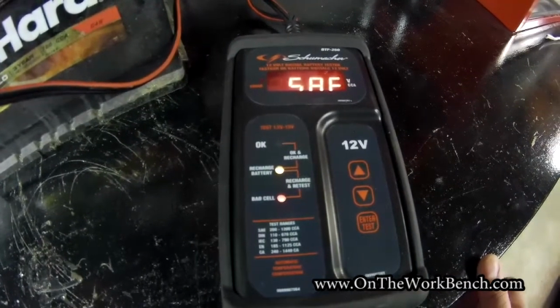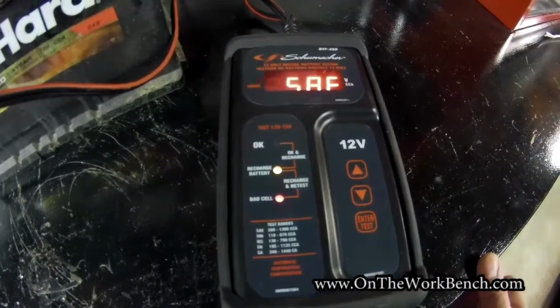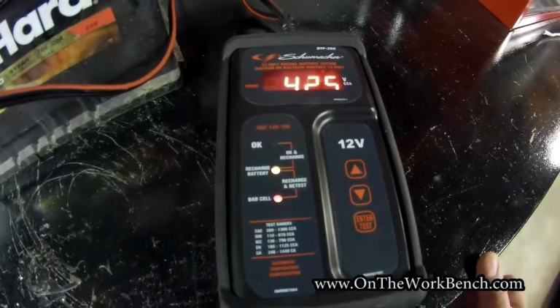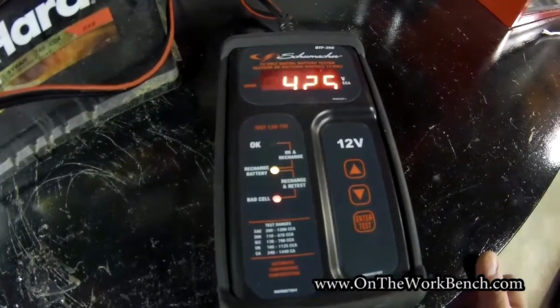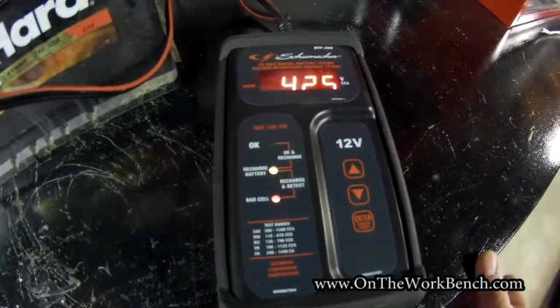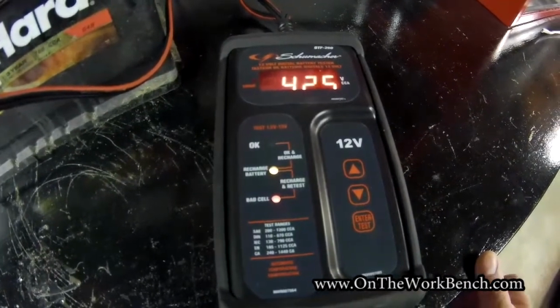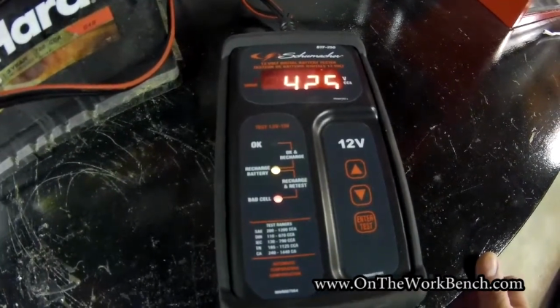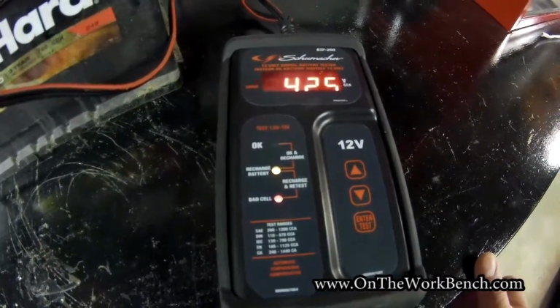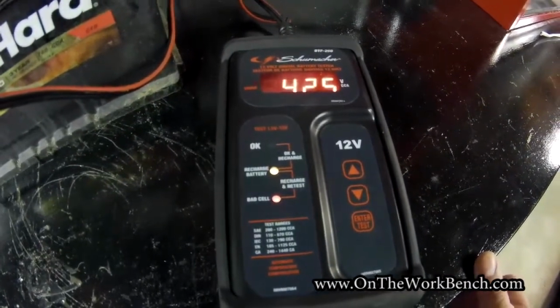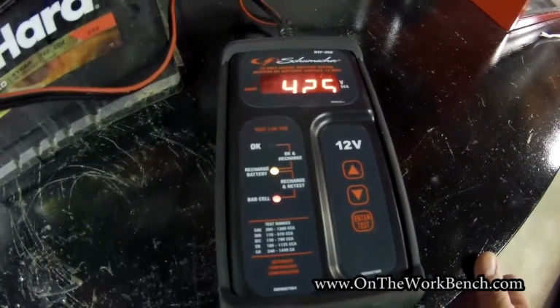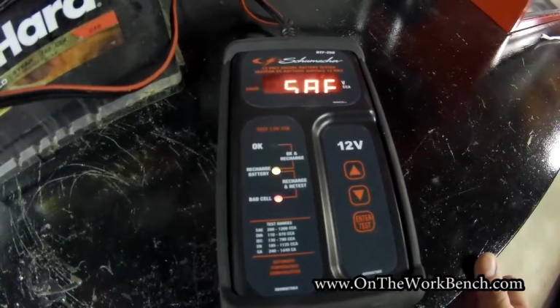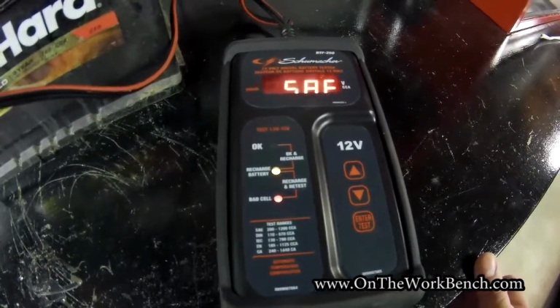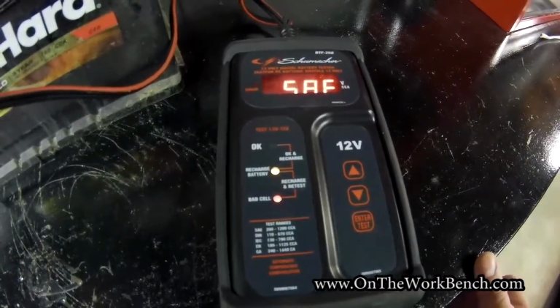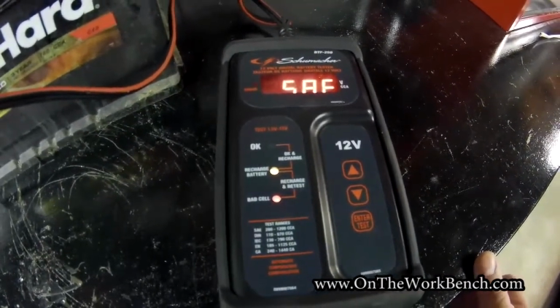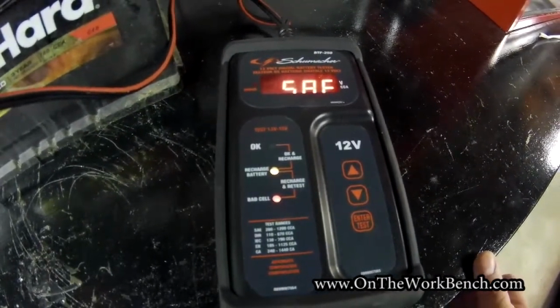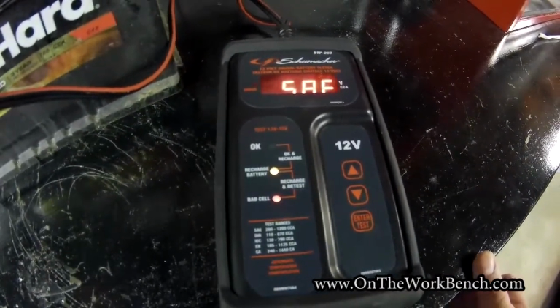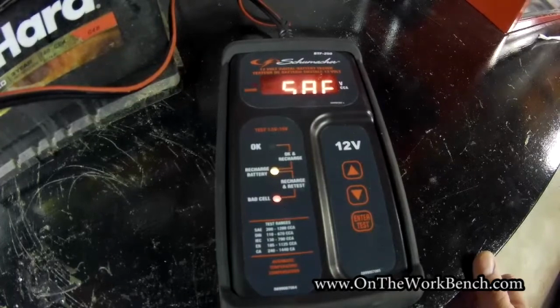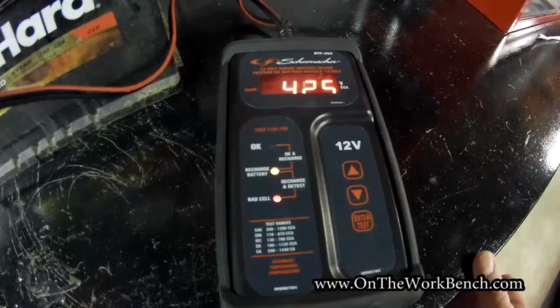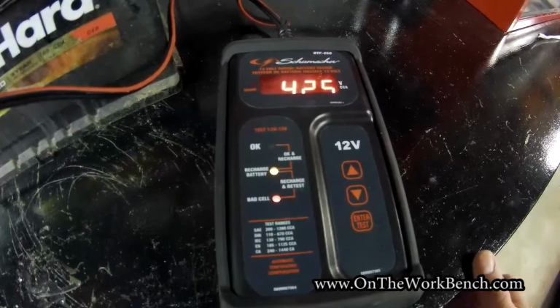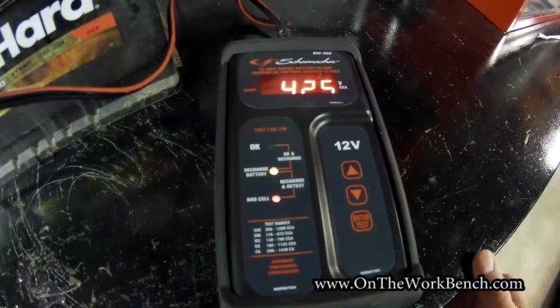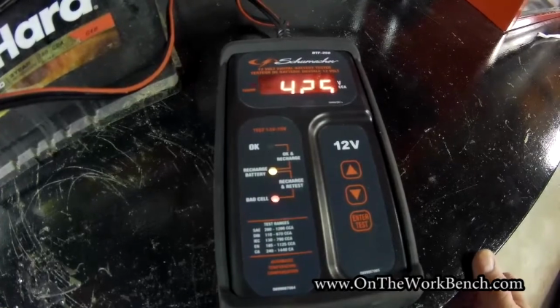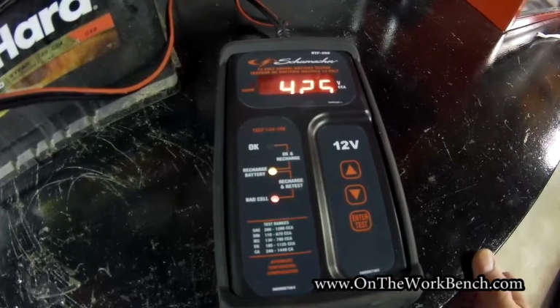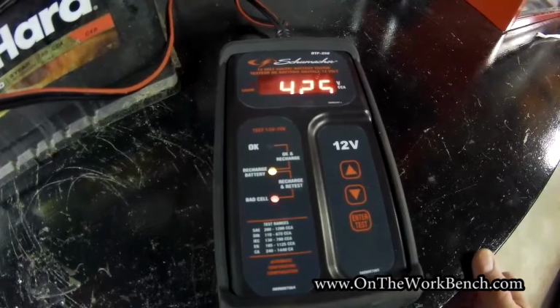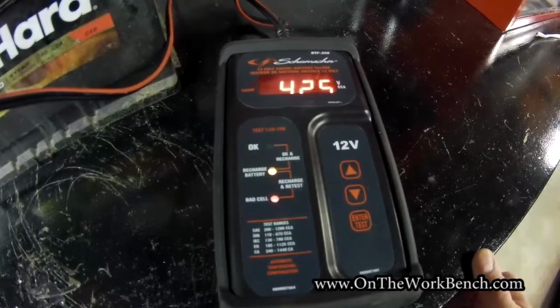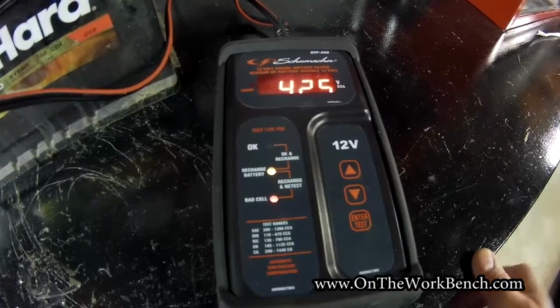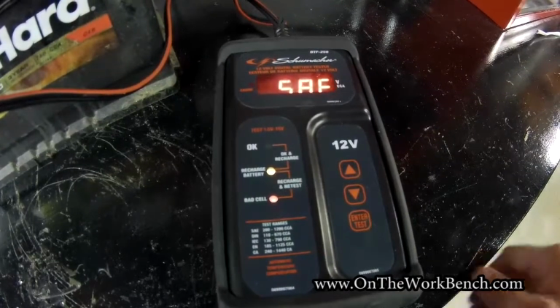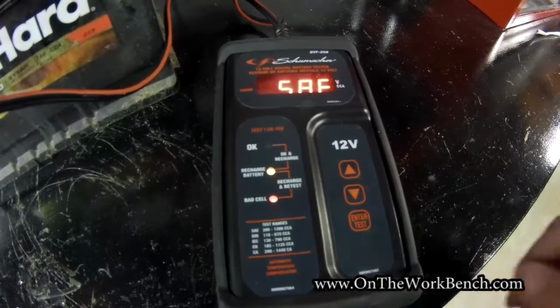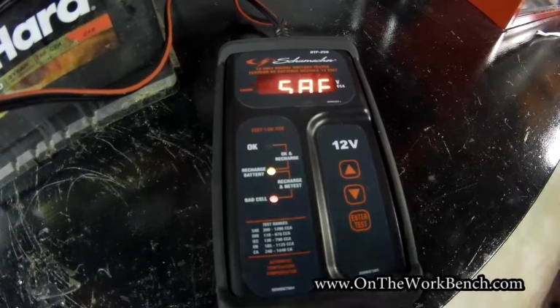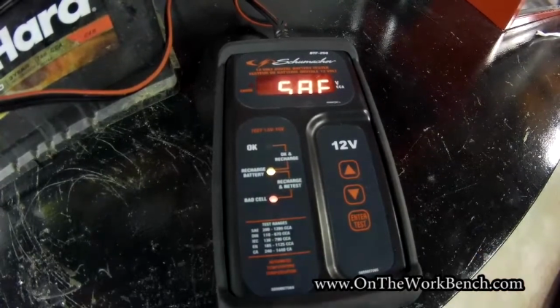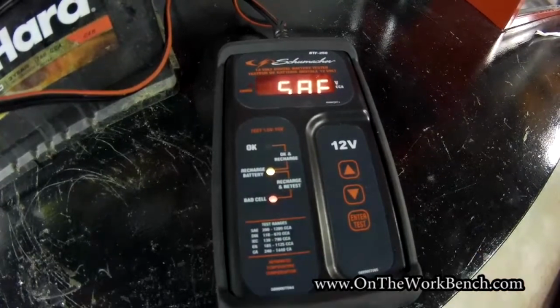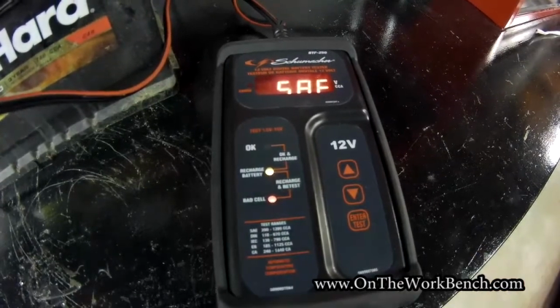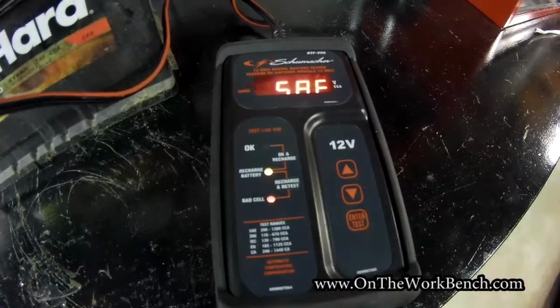So that's really no good. The tester thinks we probably have a bad cell and need to recharge. This is a good time to go out and replace the battery — I know there's a problem, so it's off to the parts store for me.